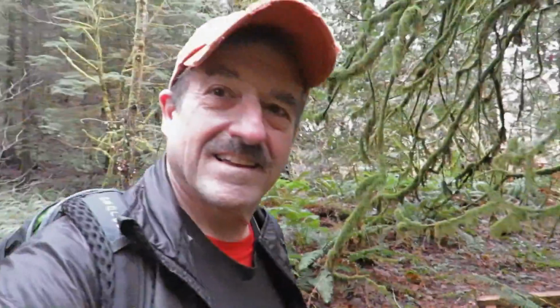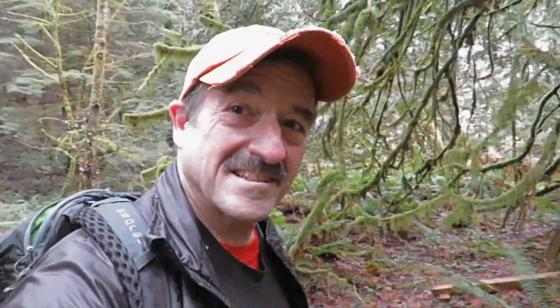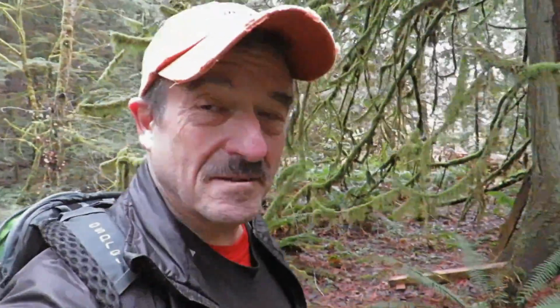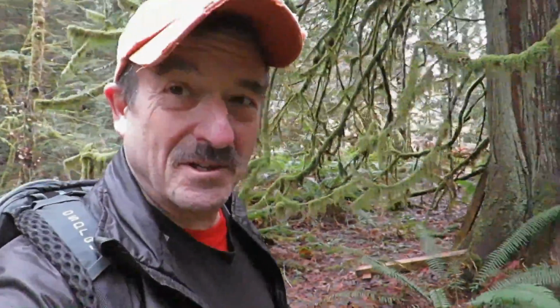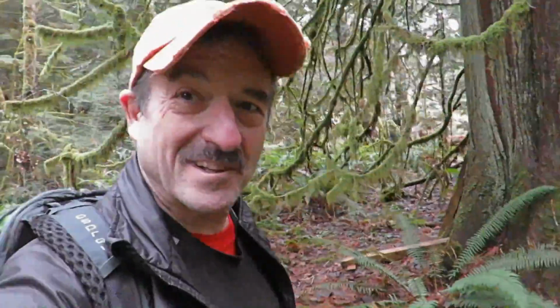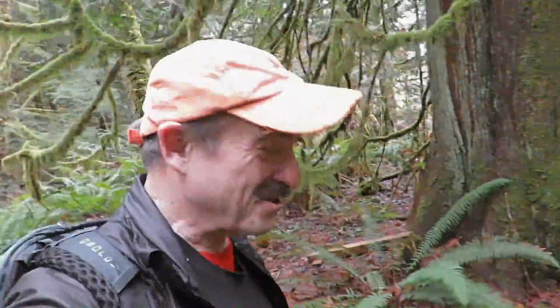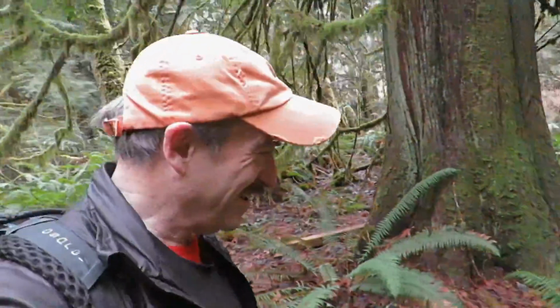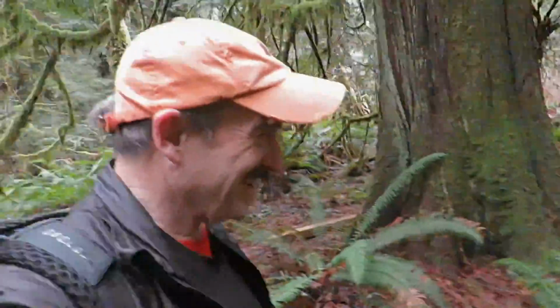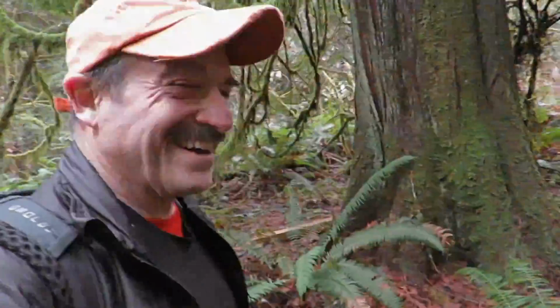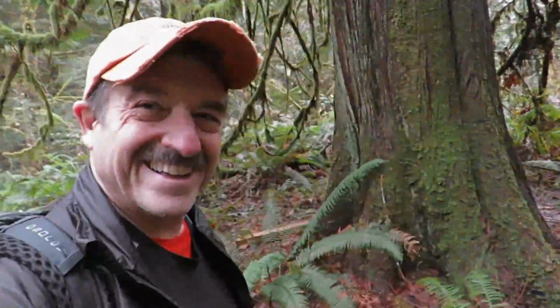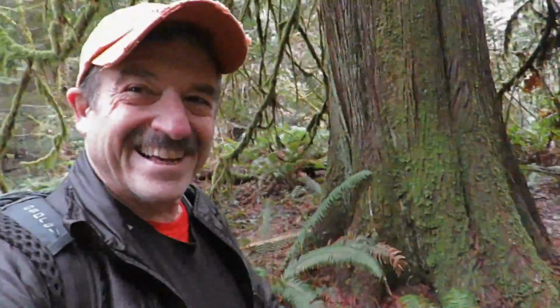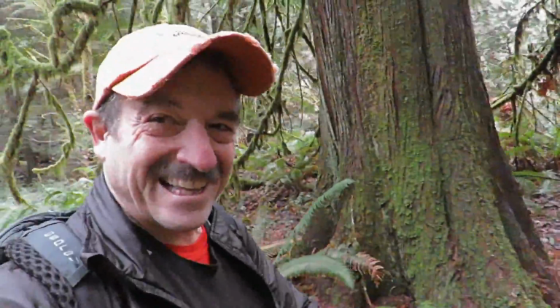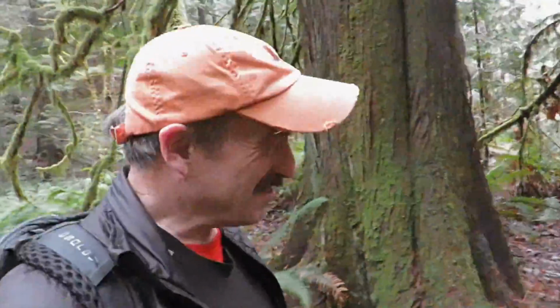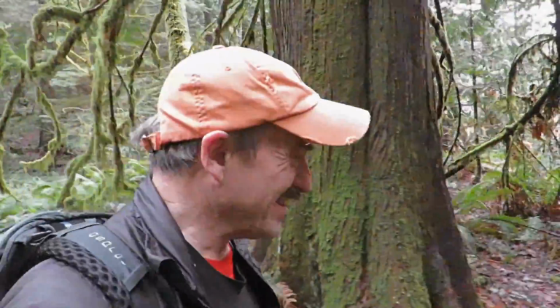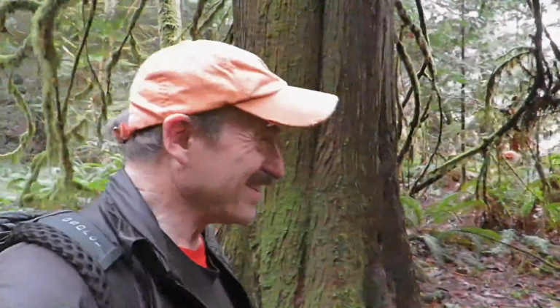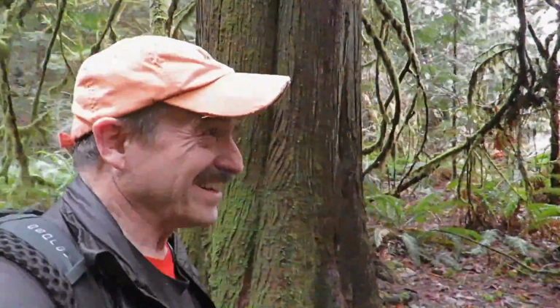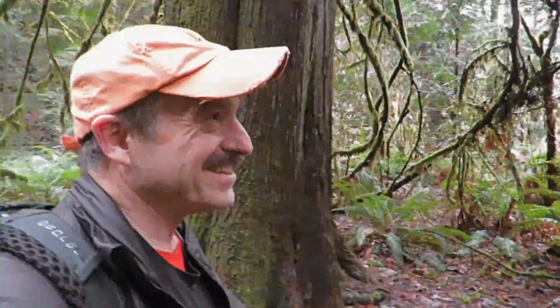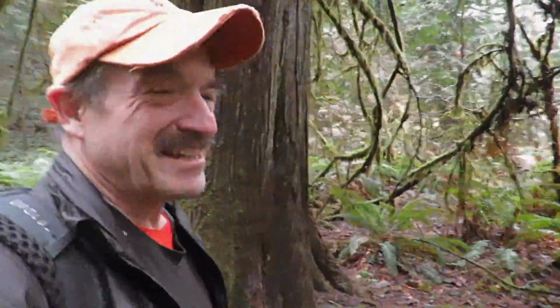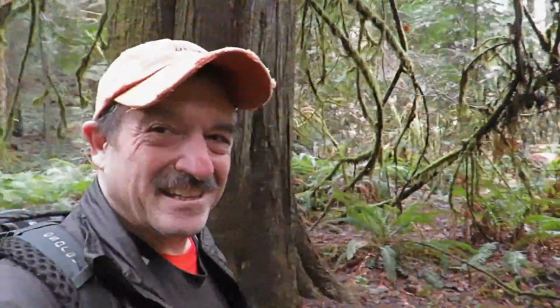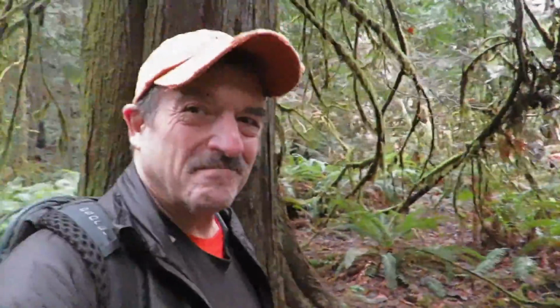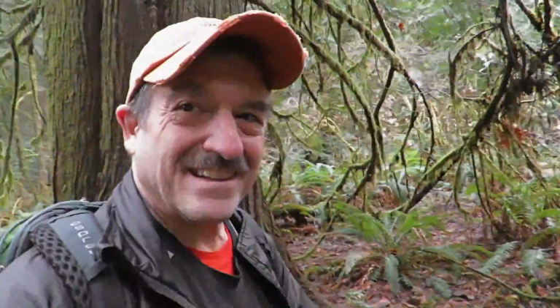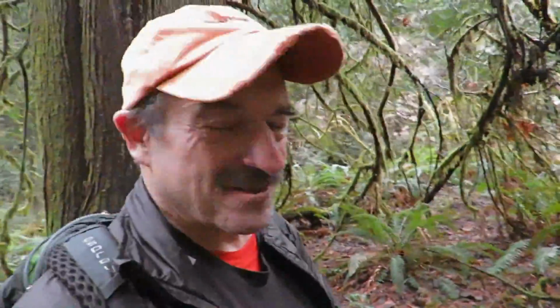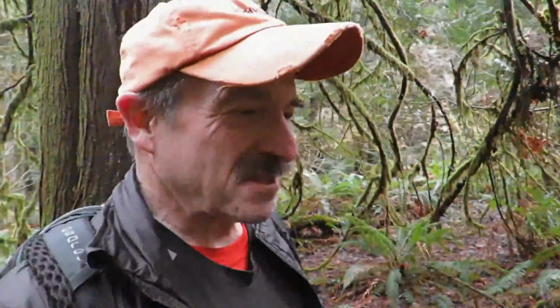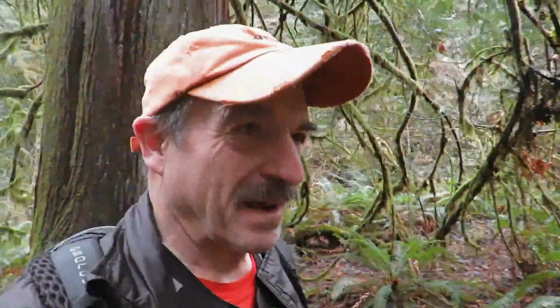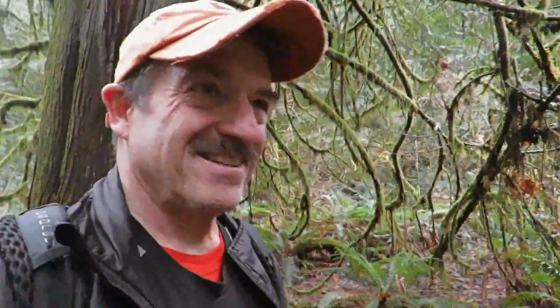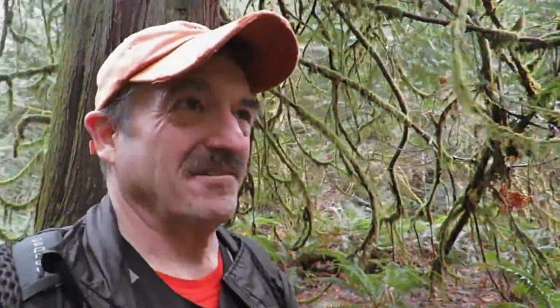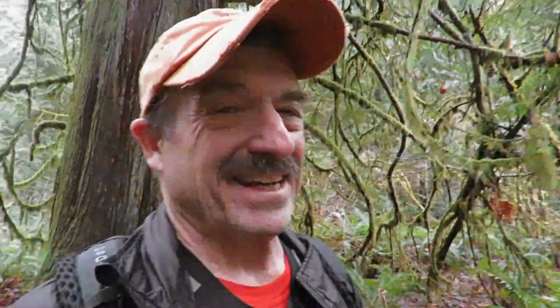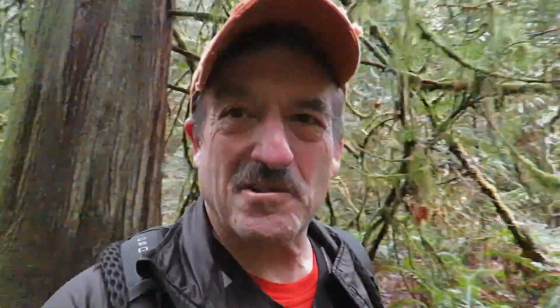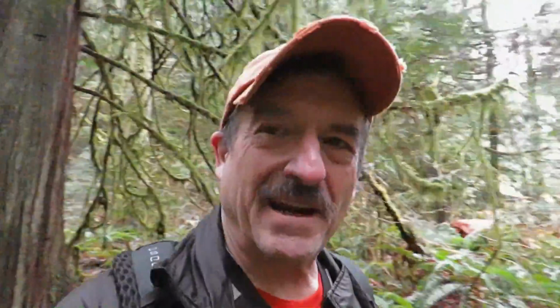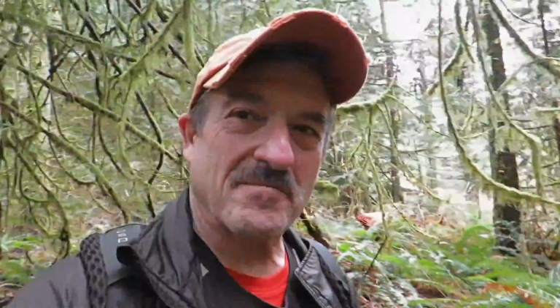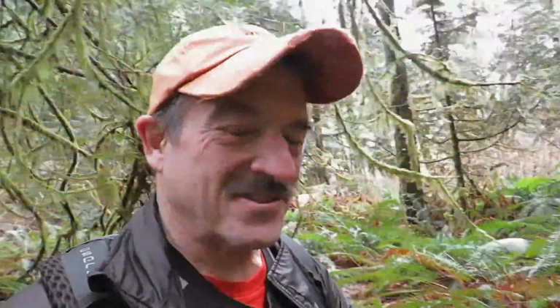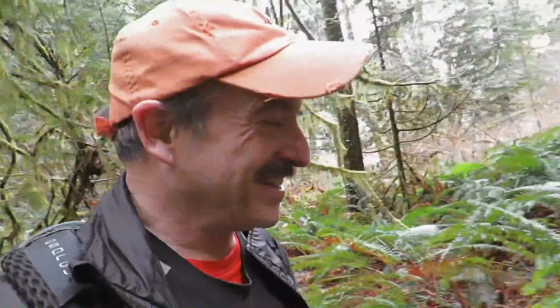Isn't this a beautiful little trail? I love the way they've made the little switchbacks and the way it goes by all the big trees.